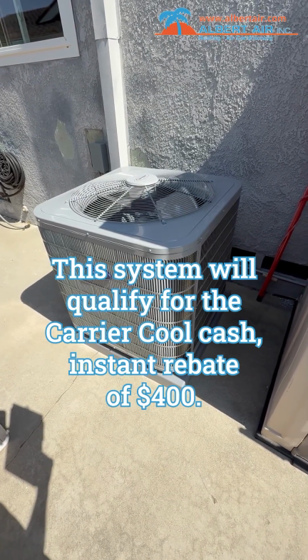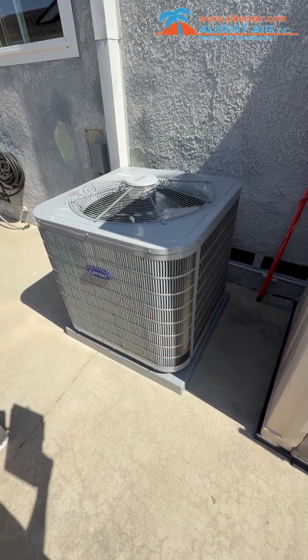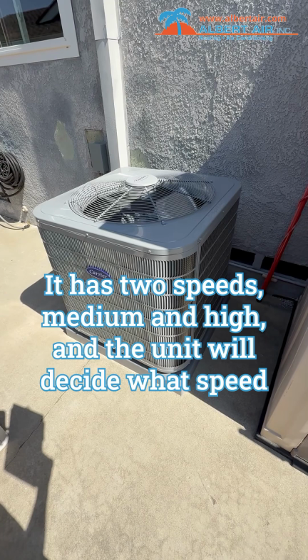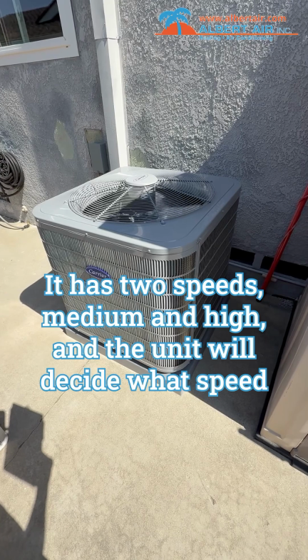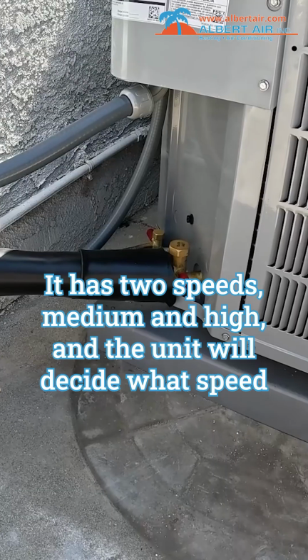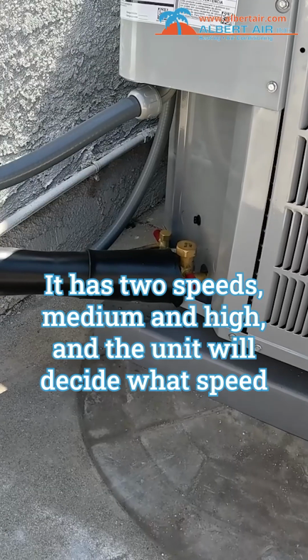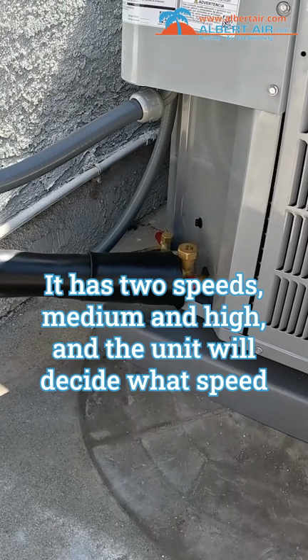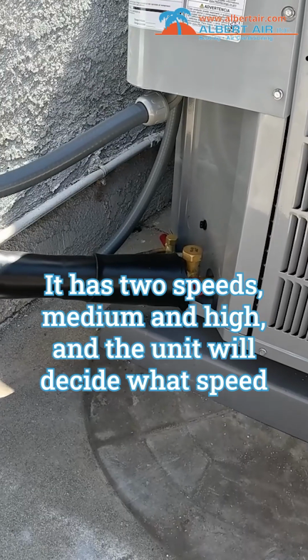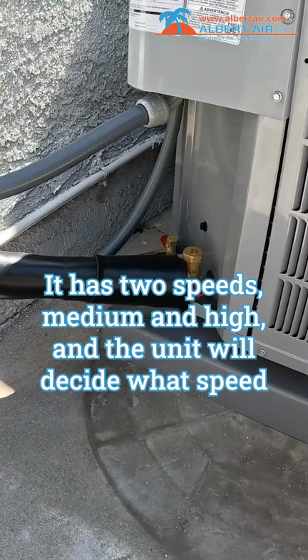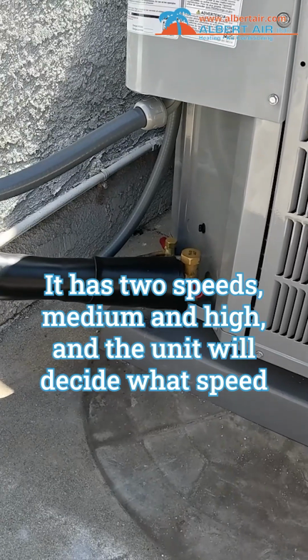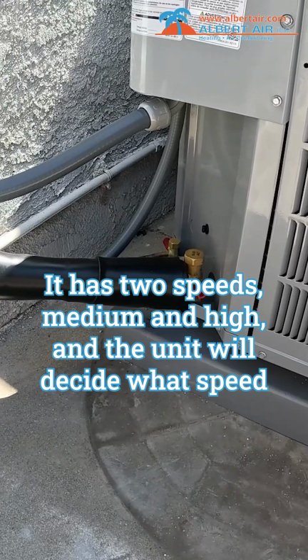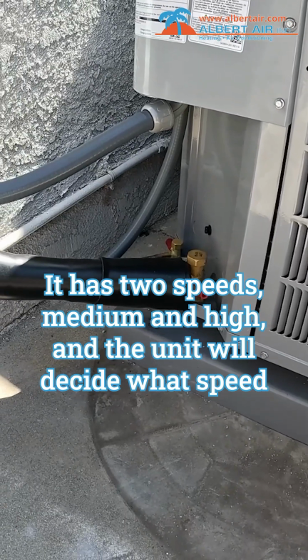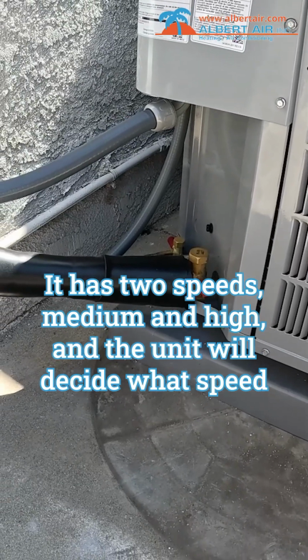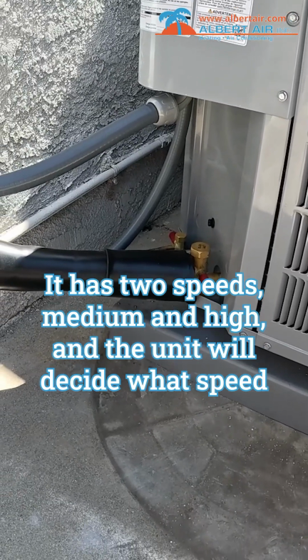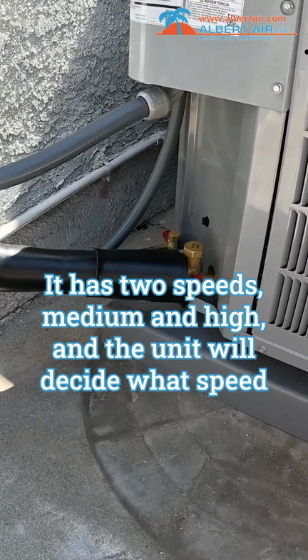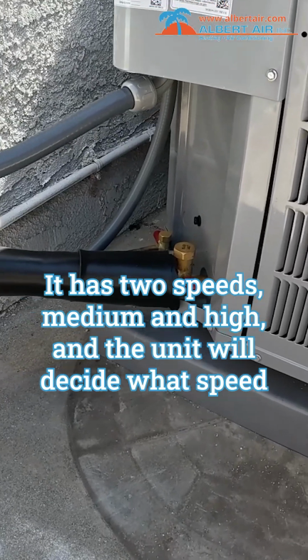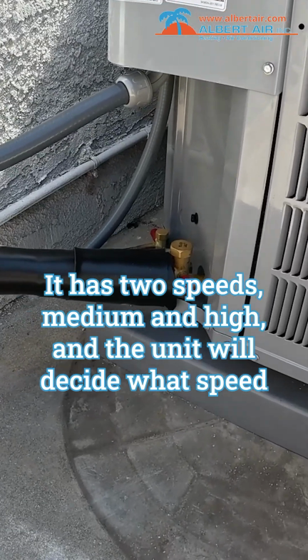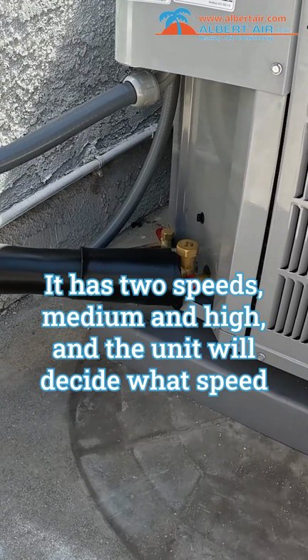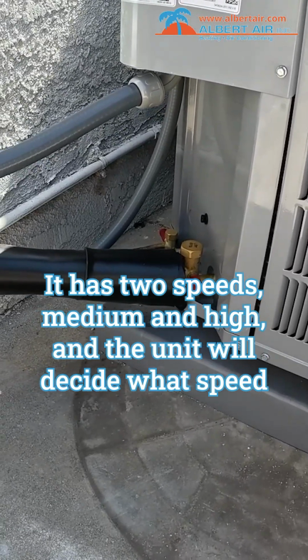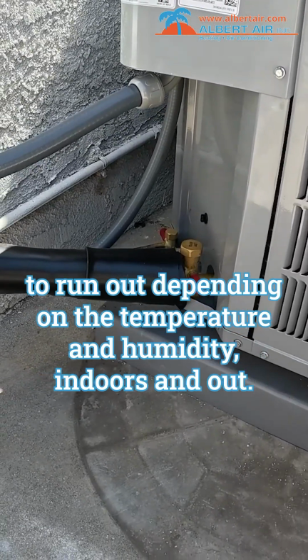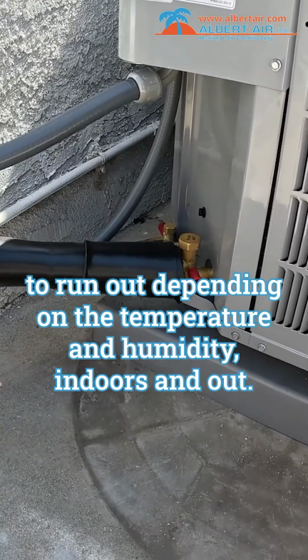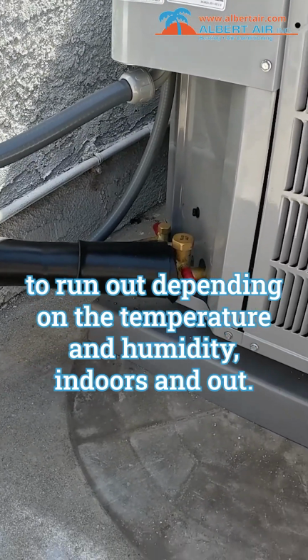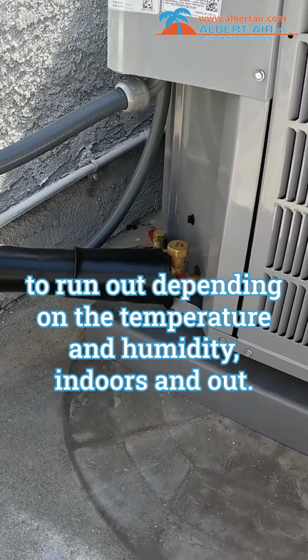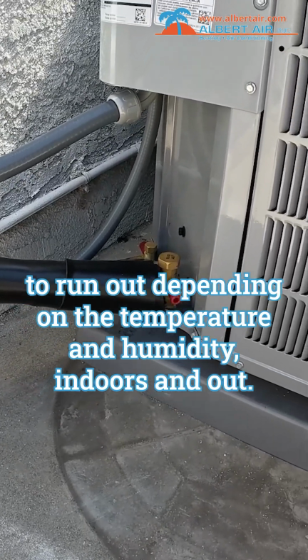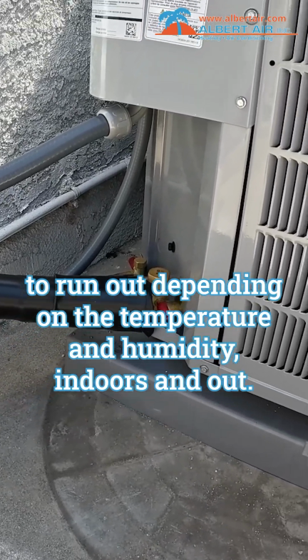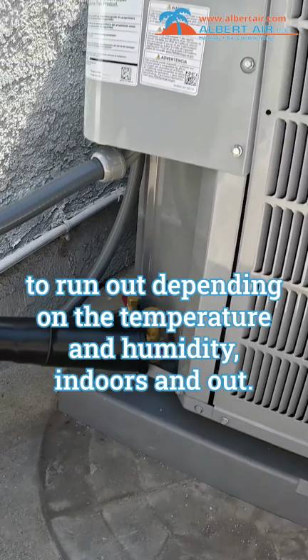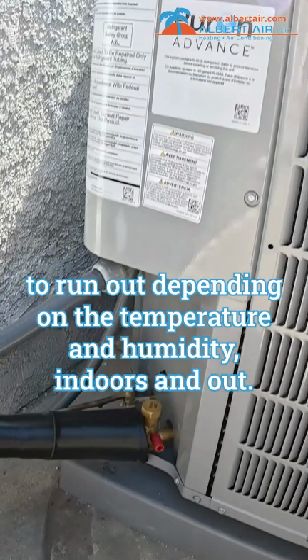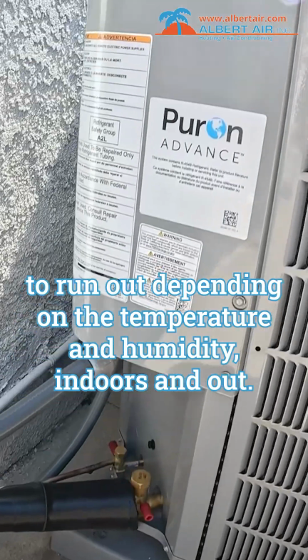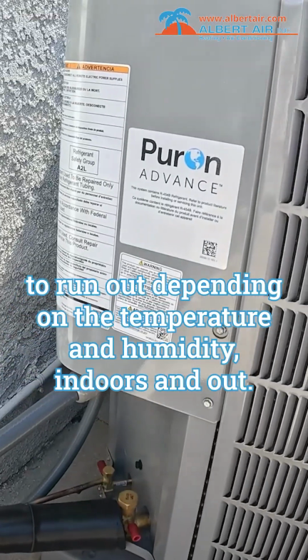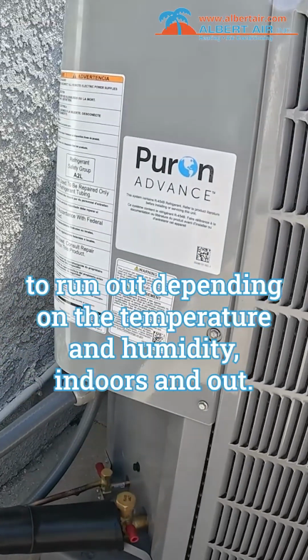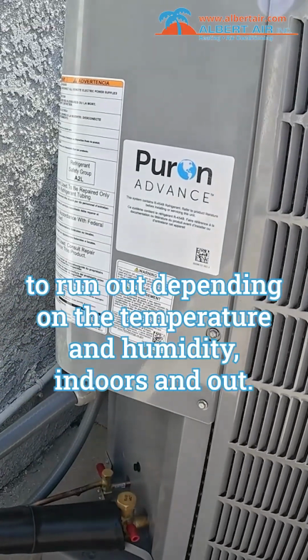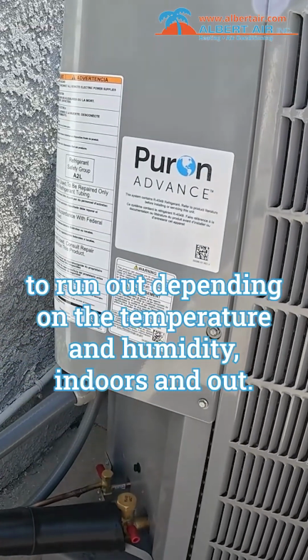This system will qualify for the Carrier CoolCash instant rebate of $400. It has two speeds, medium and high, and the unit will decide what speed to run at depending on the temperature and humidity indoors and out.